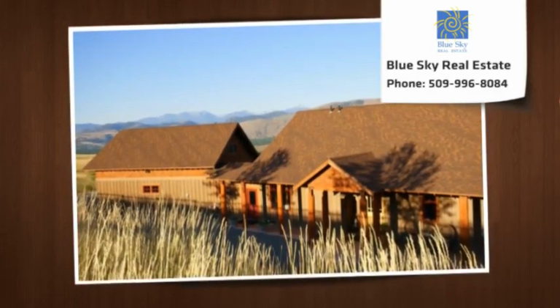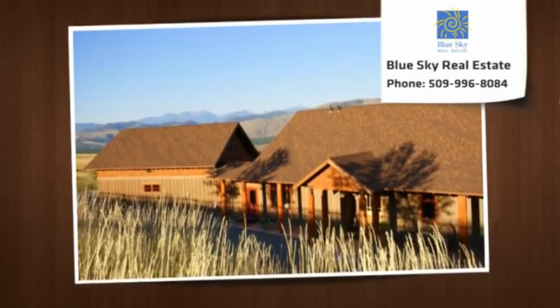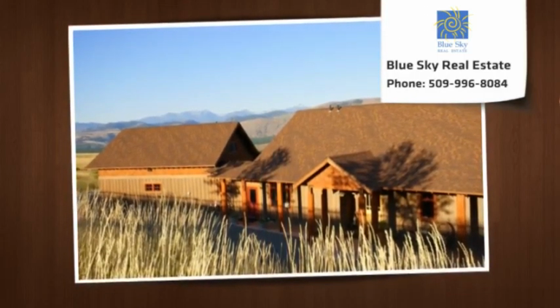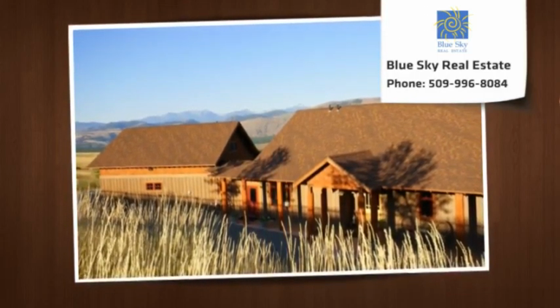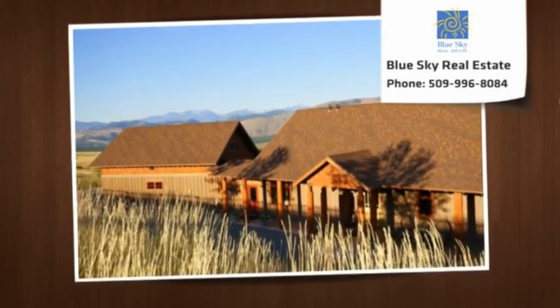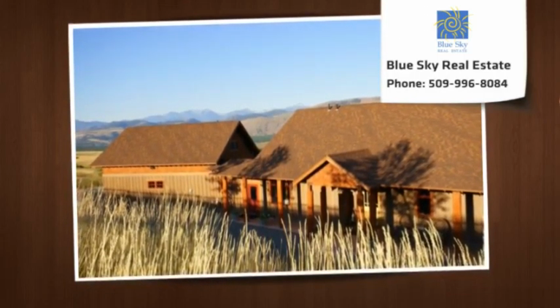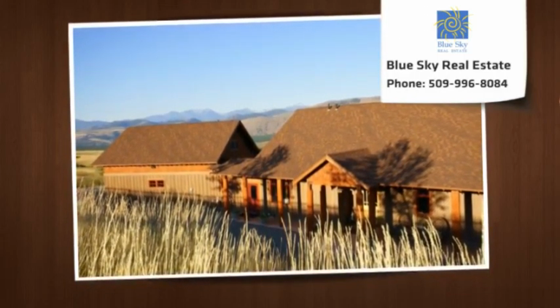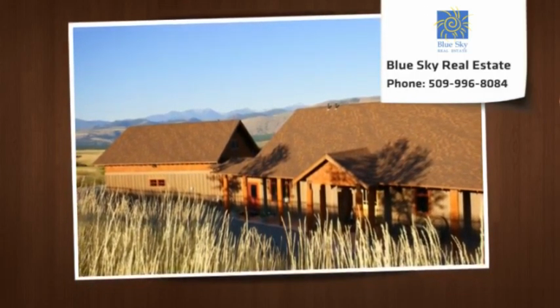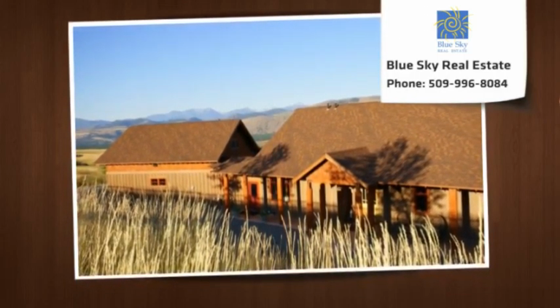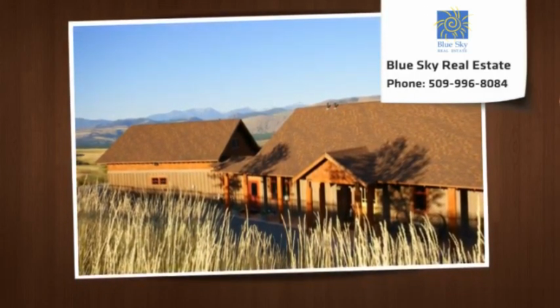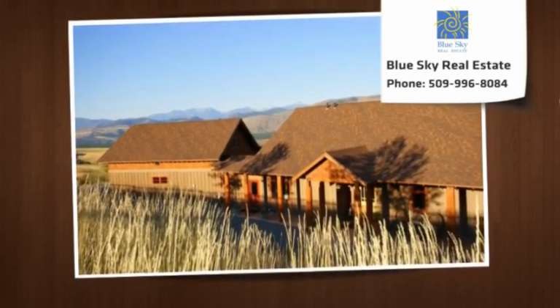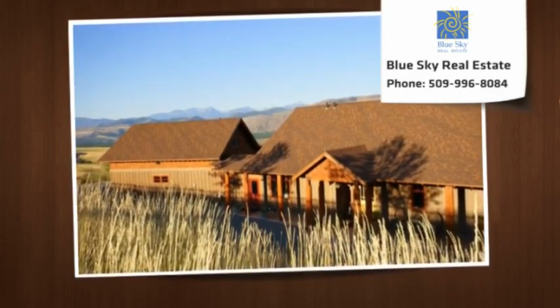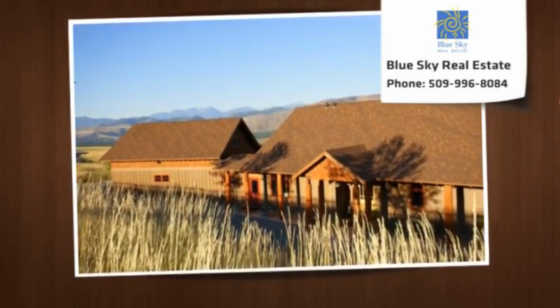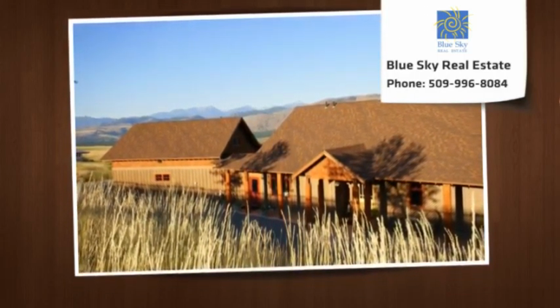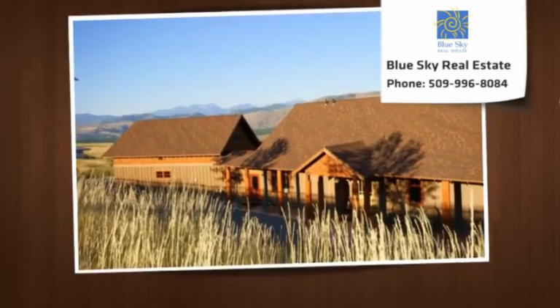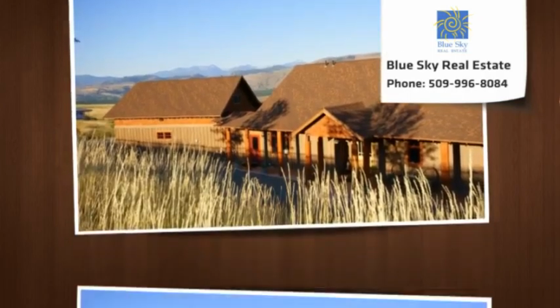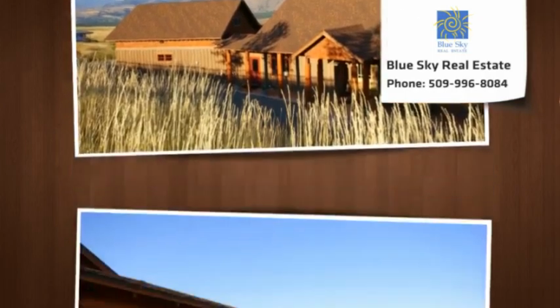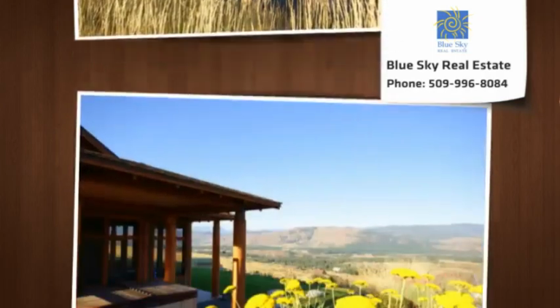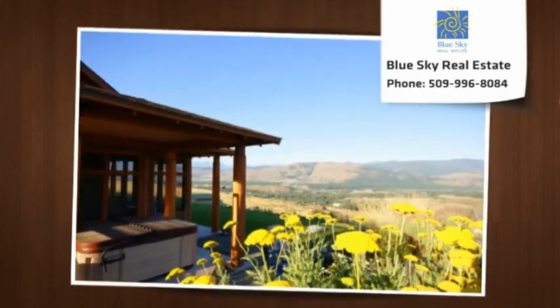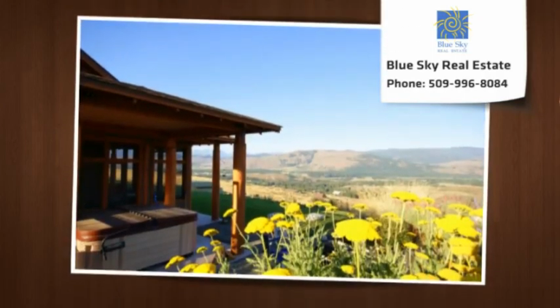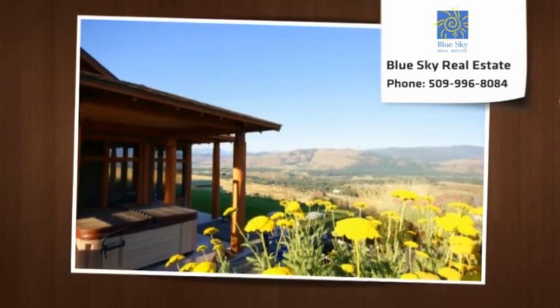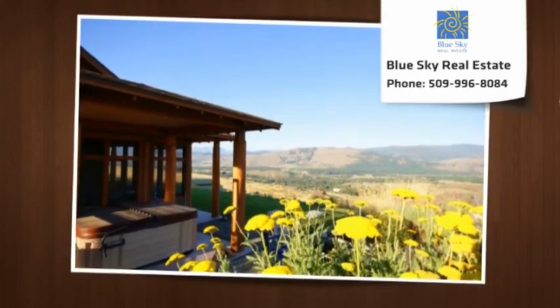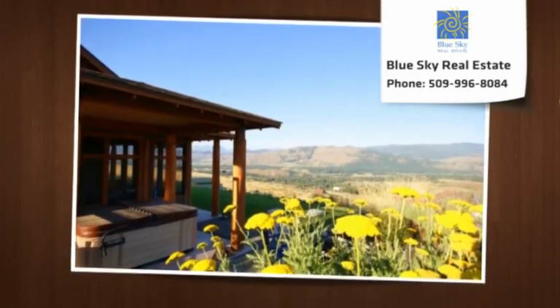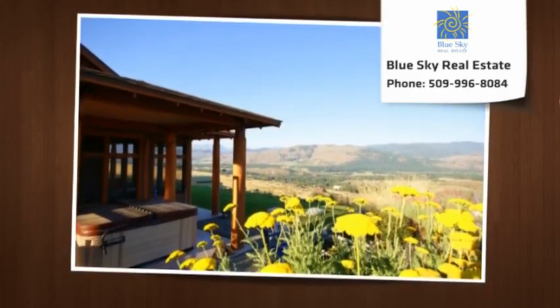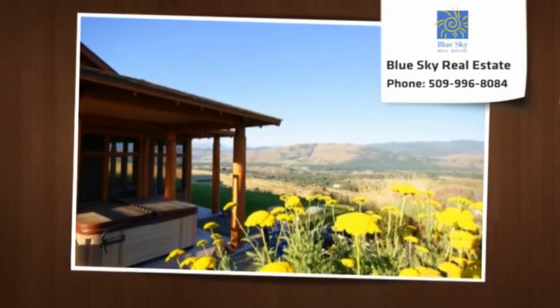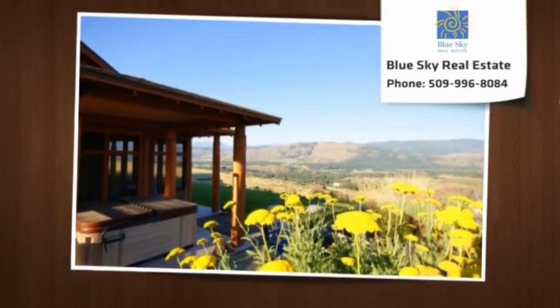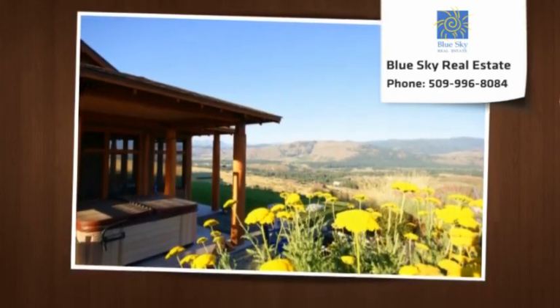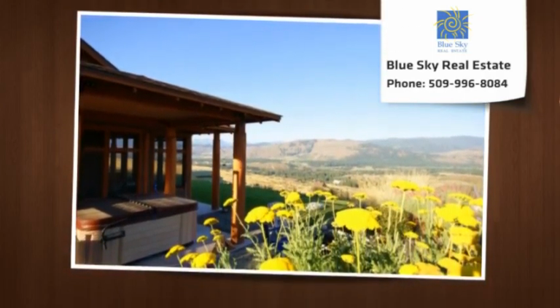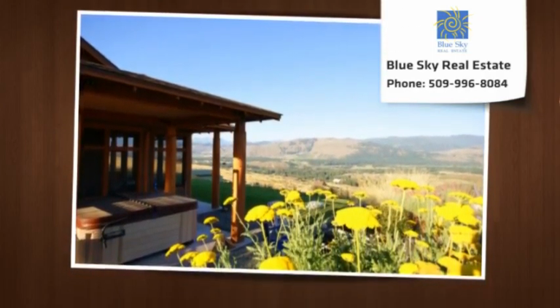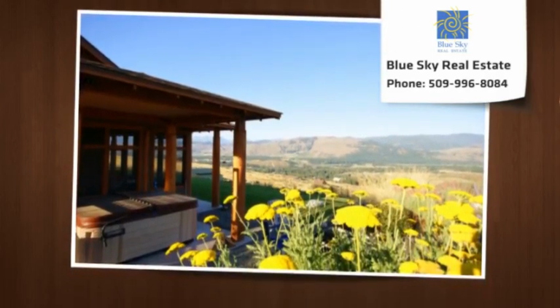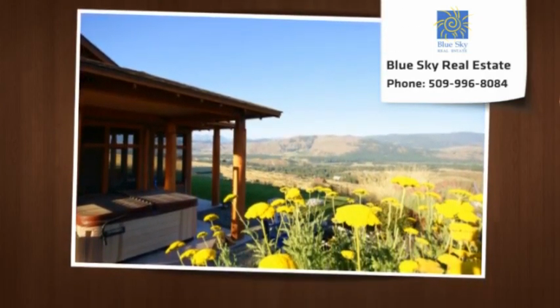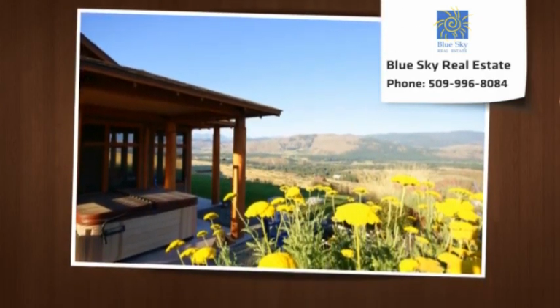Featured in 2011's Home on the Range Tour. Just 1.7 miles from Winthrop.